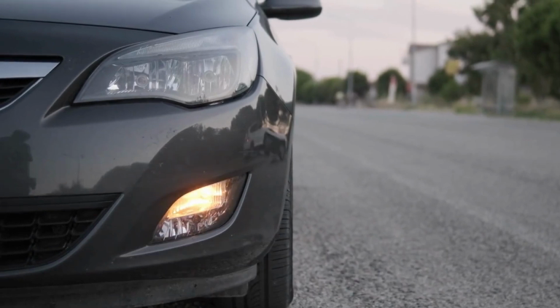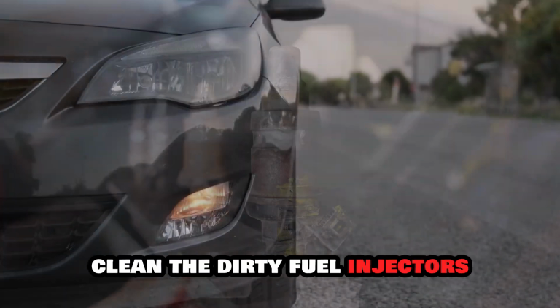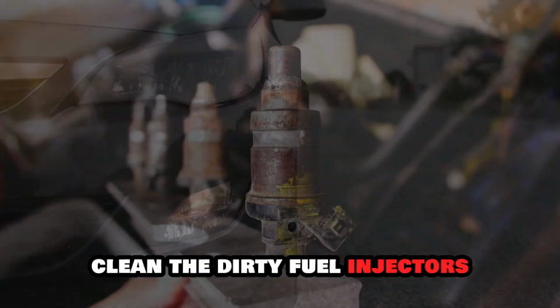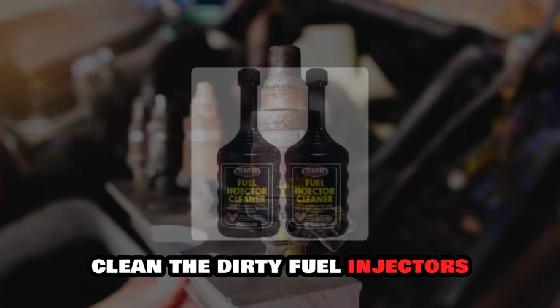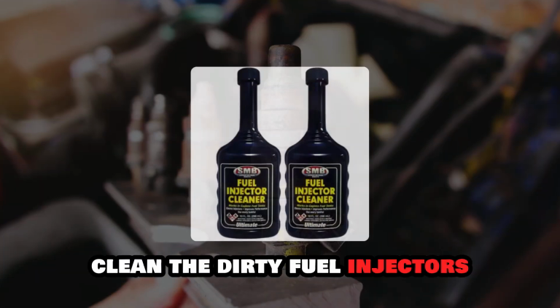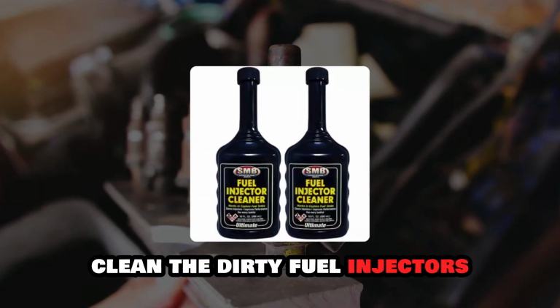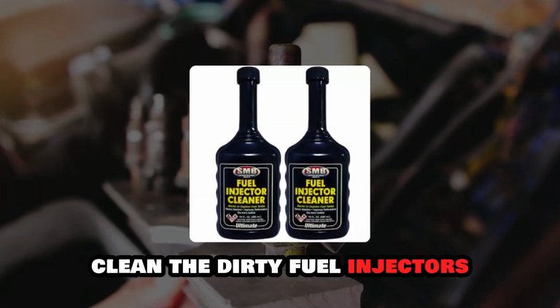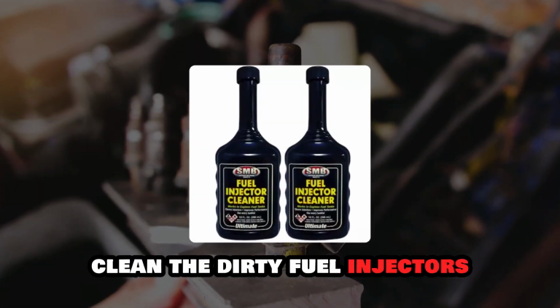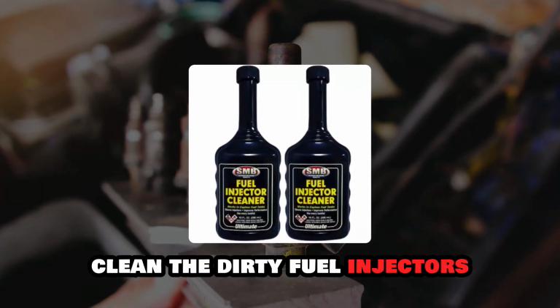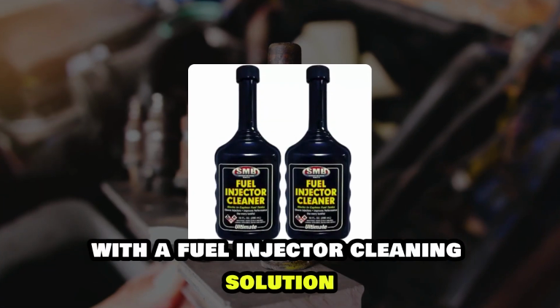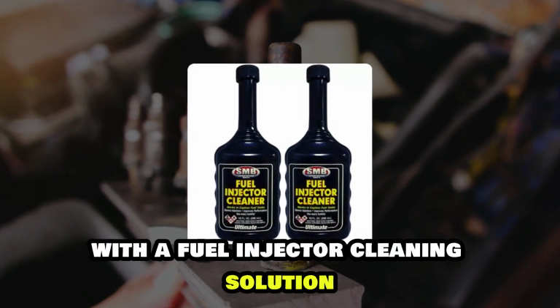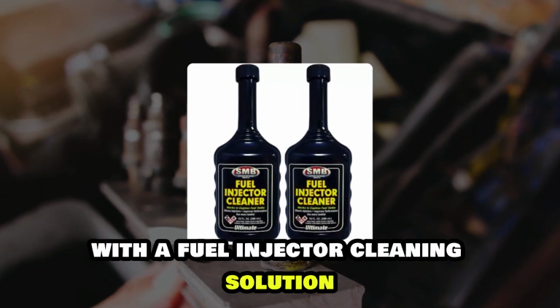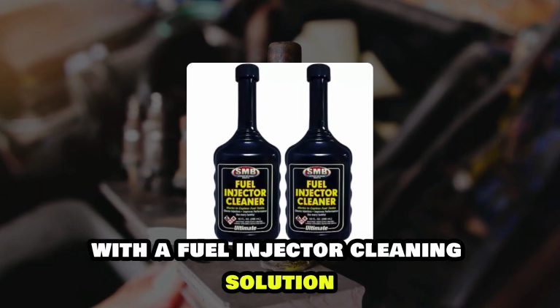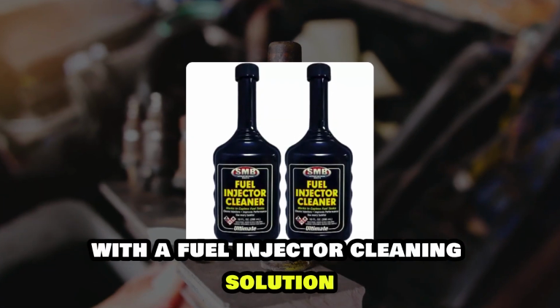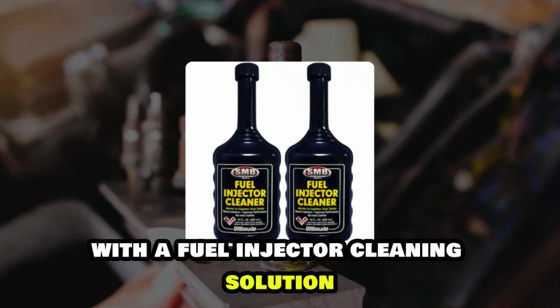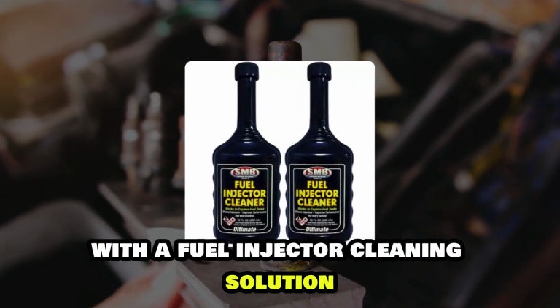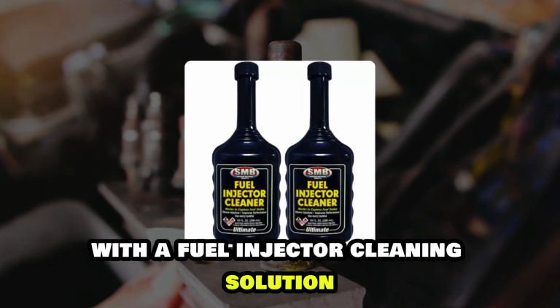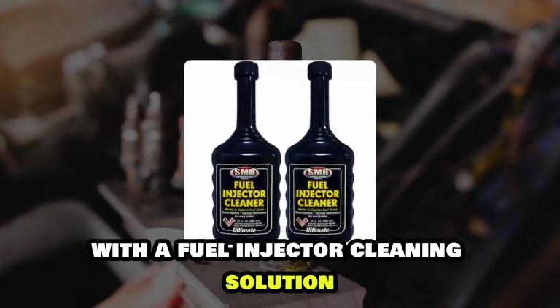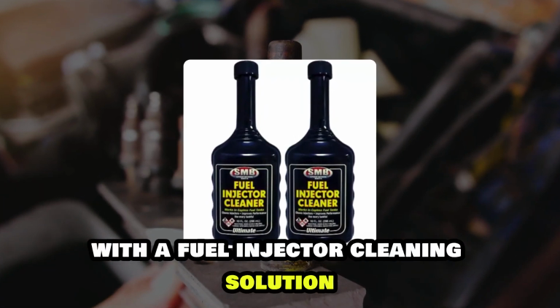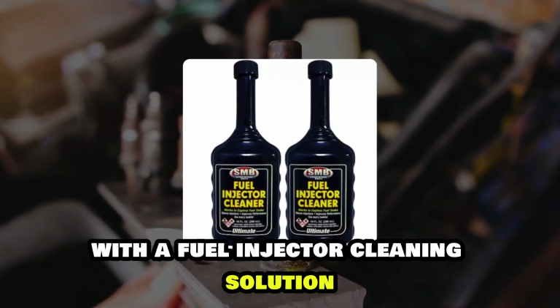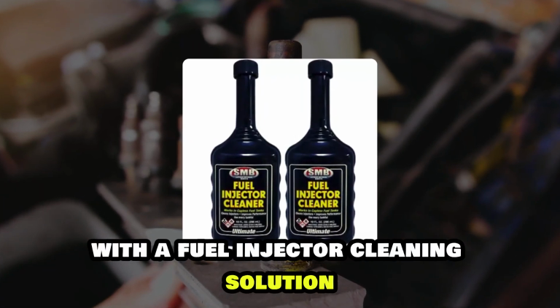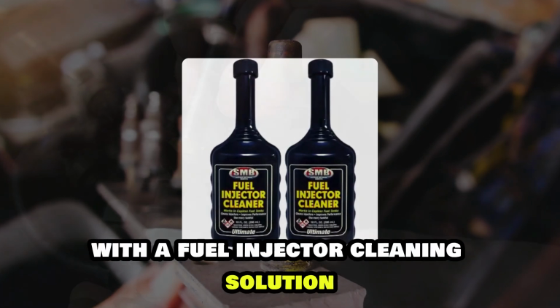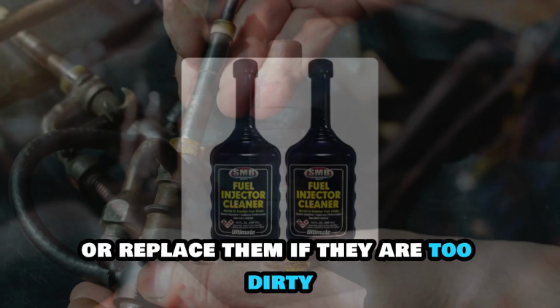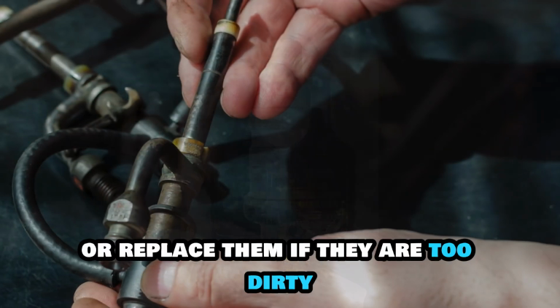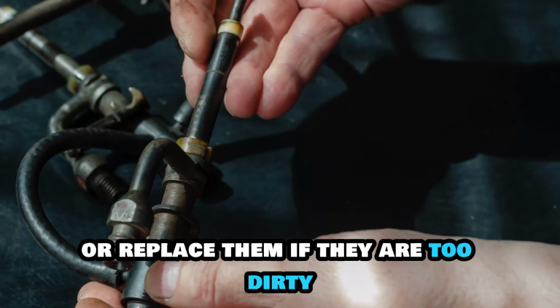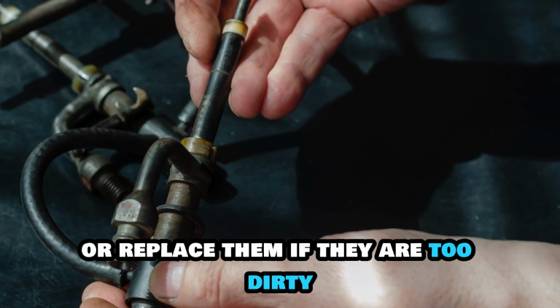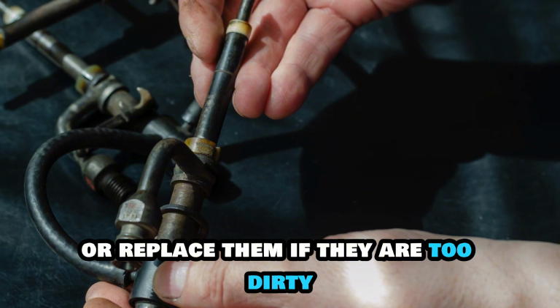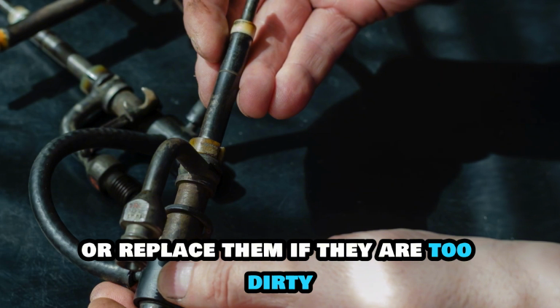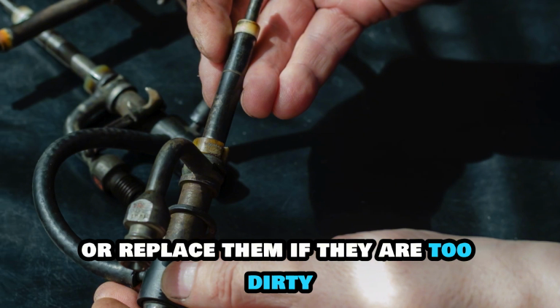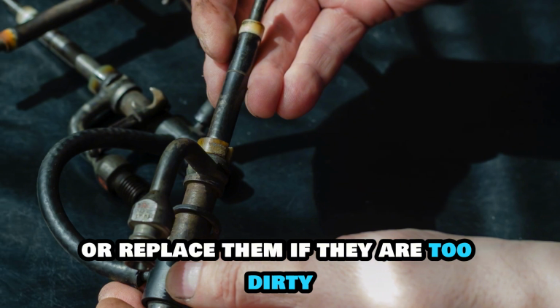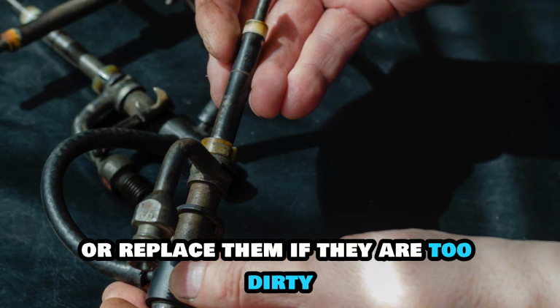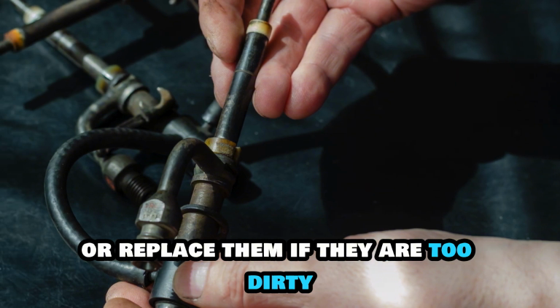Clean the dirty fuel injectors with a fuel injector cleaning solution, or replace them if they are too dirty.